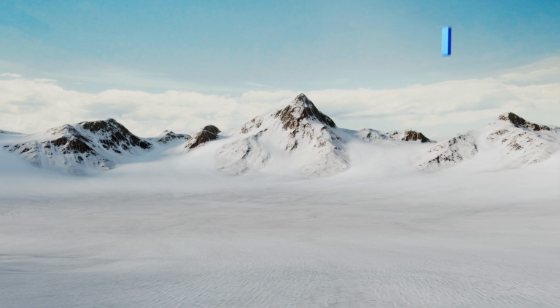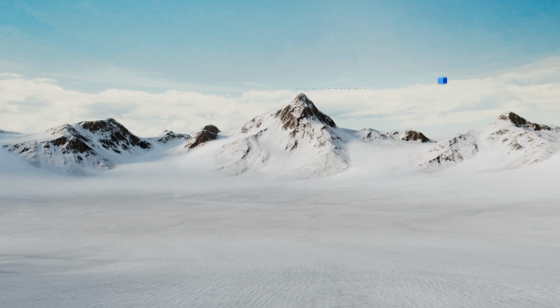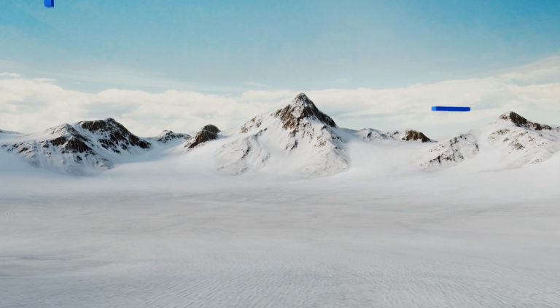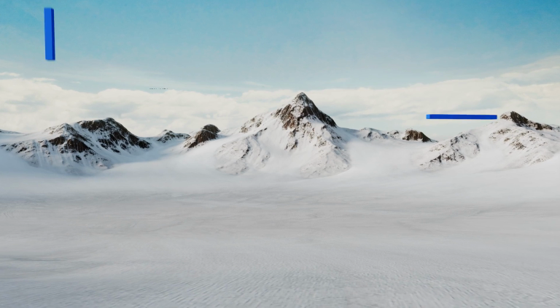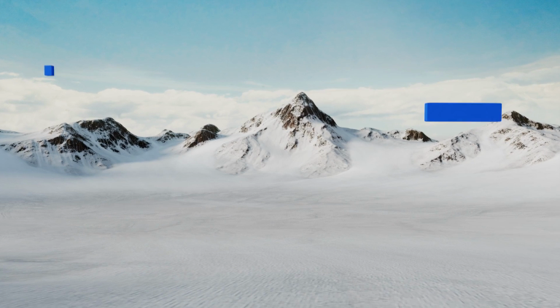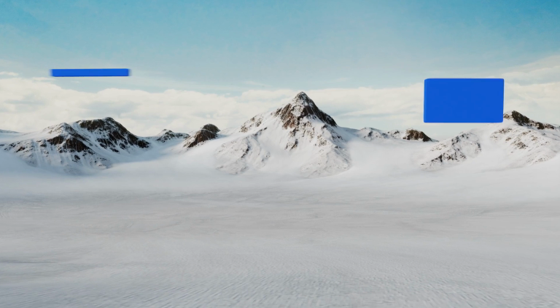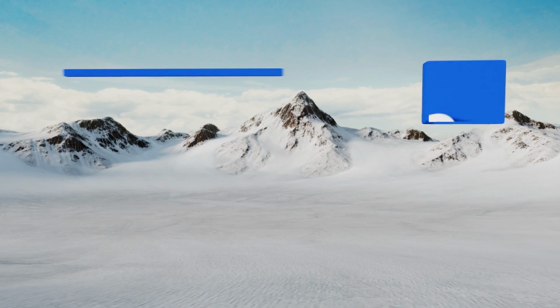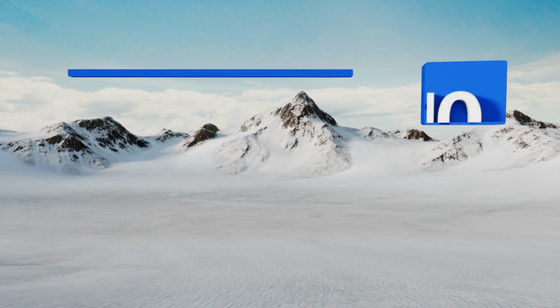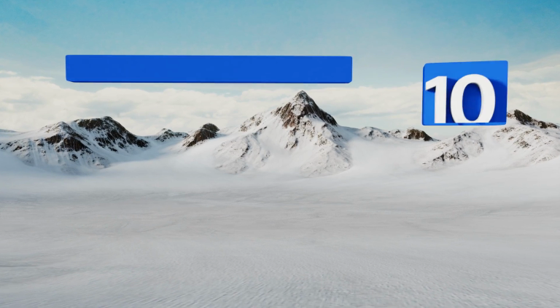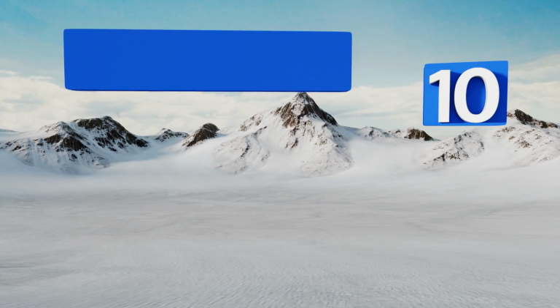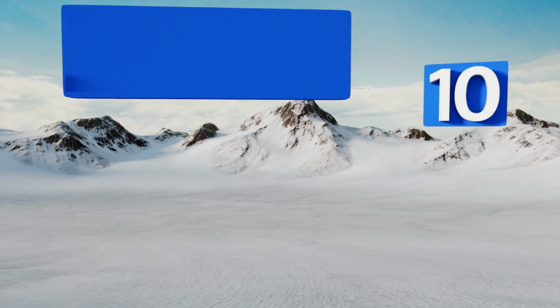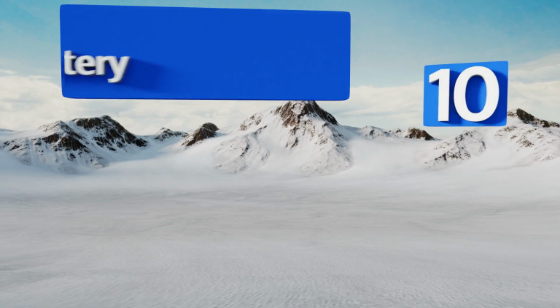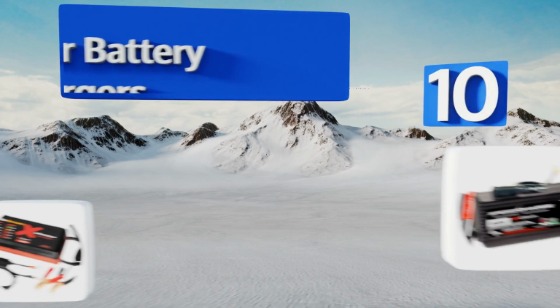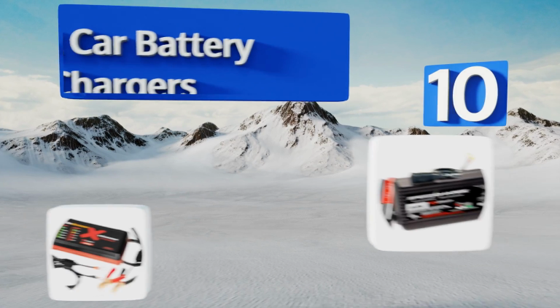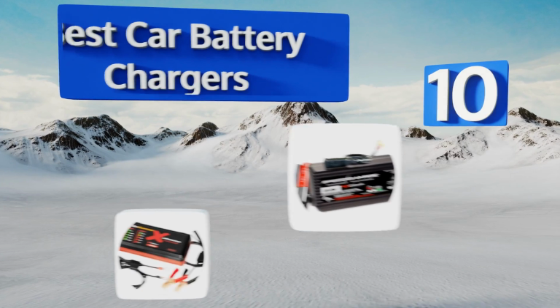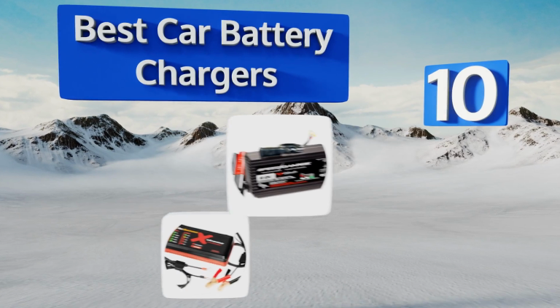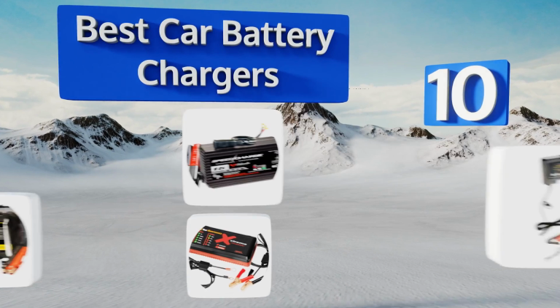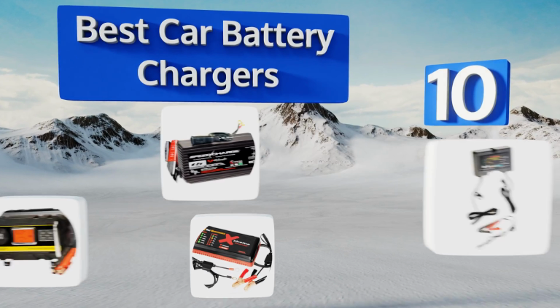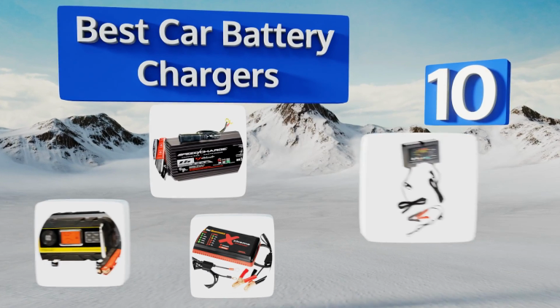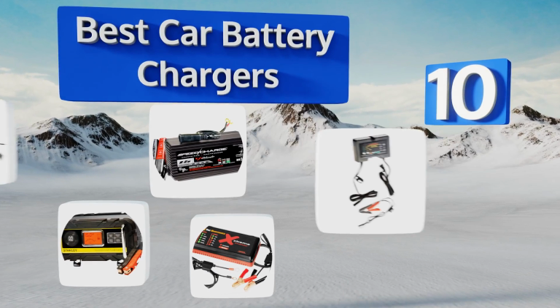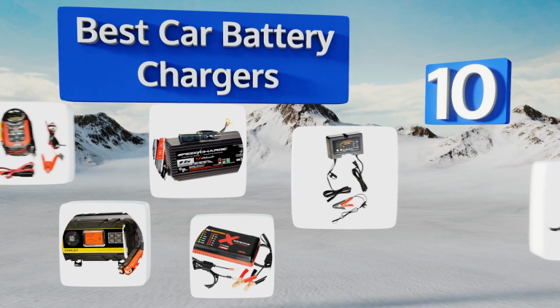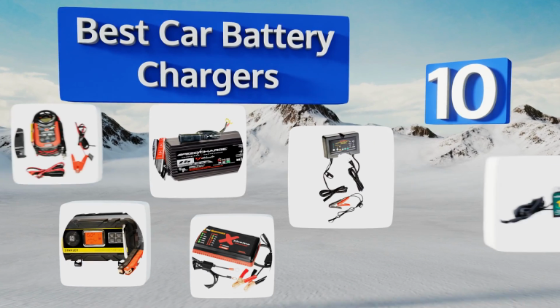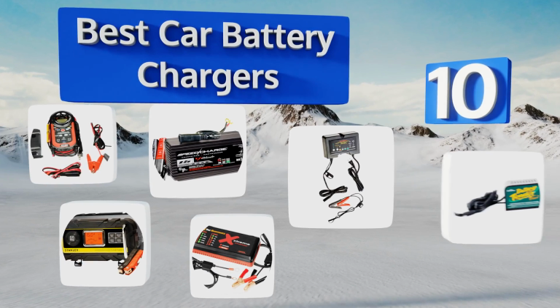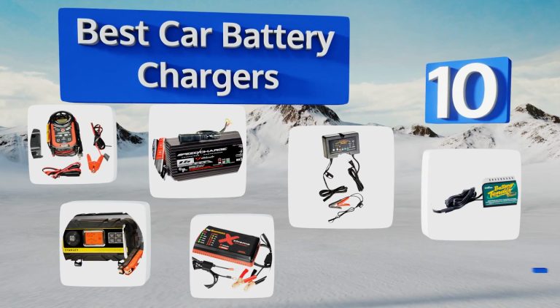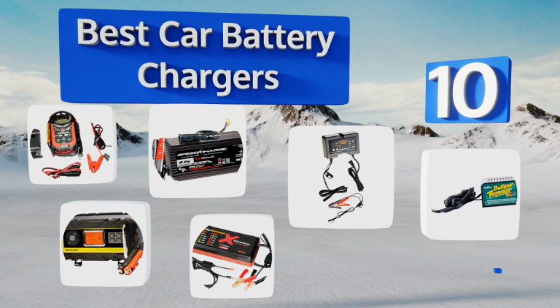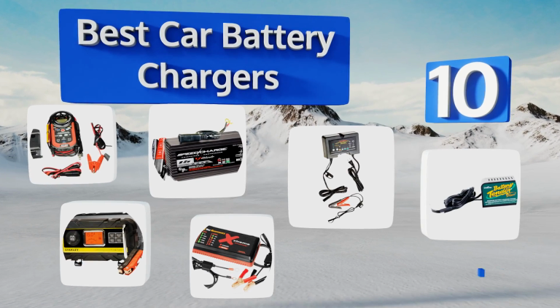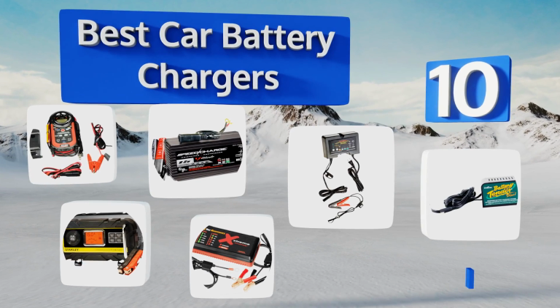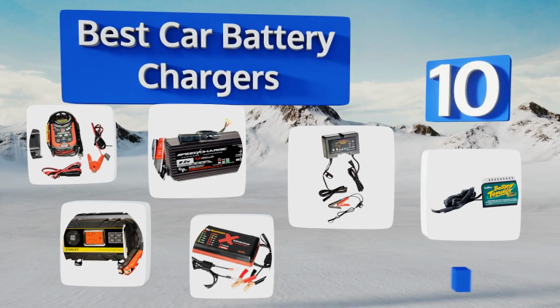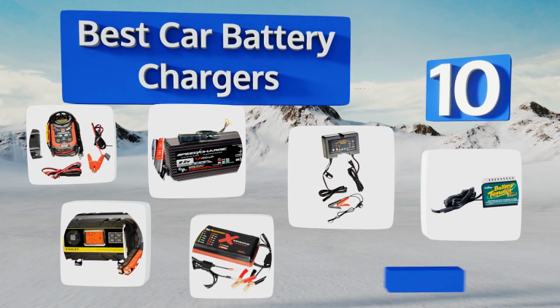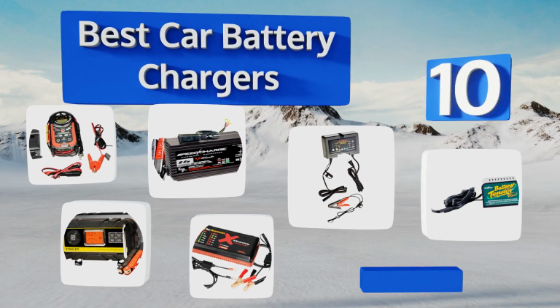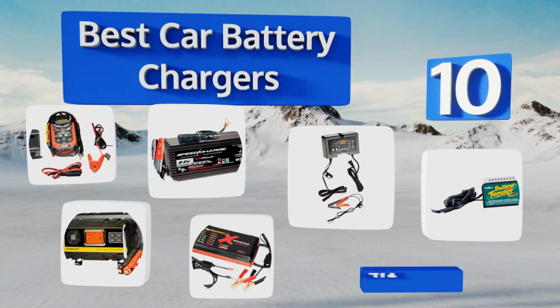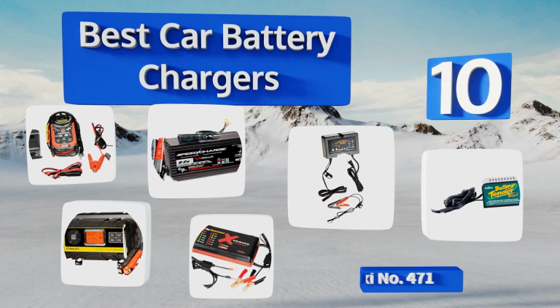EasyVid presents the 10 best car battery chargers. Let's get started with the list.